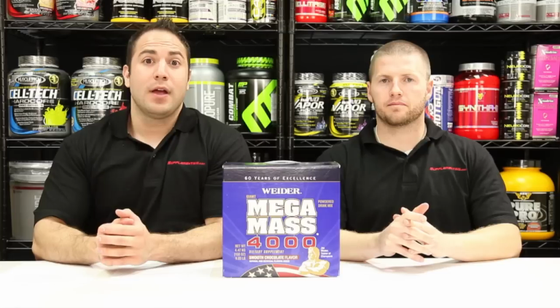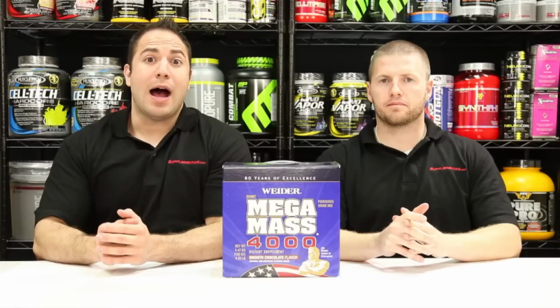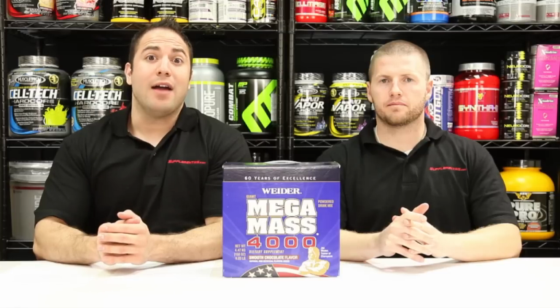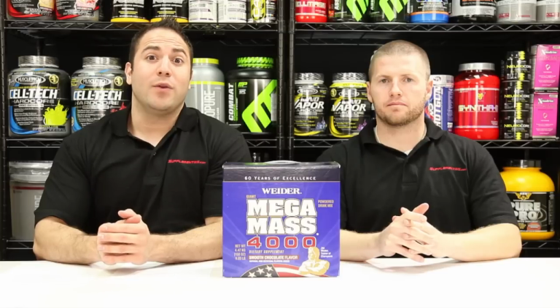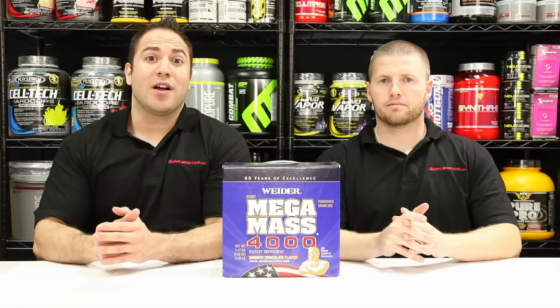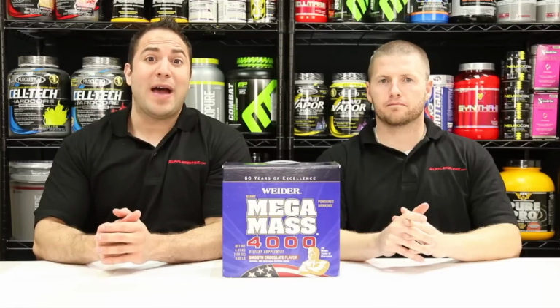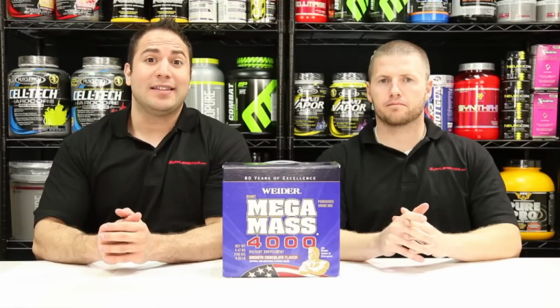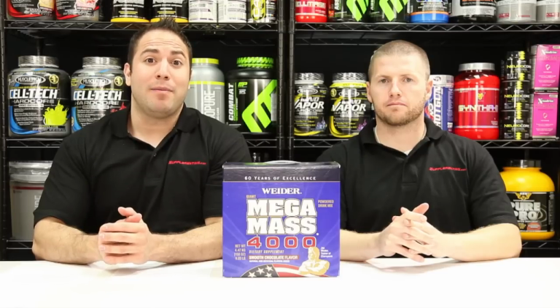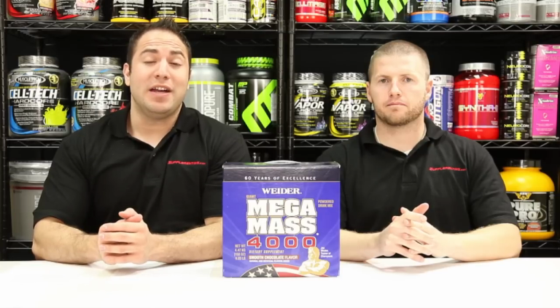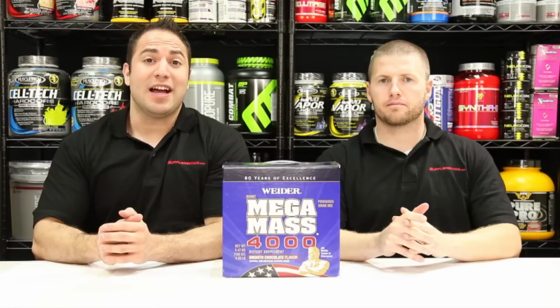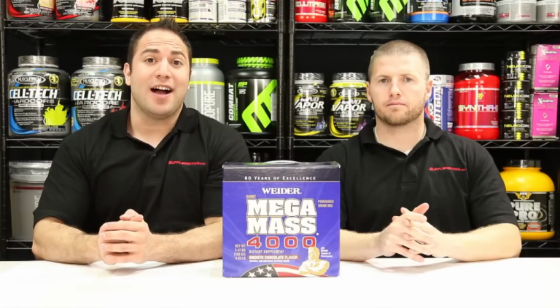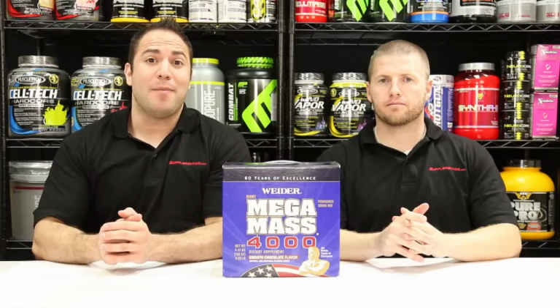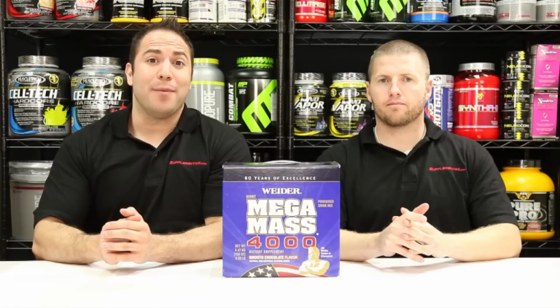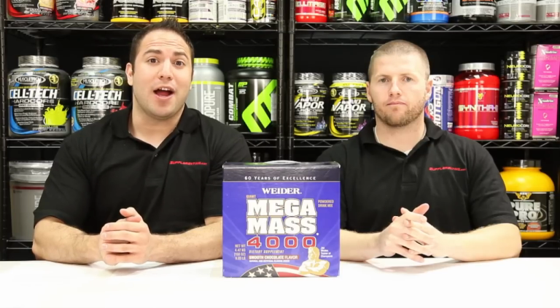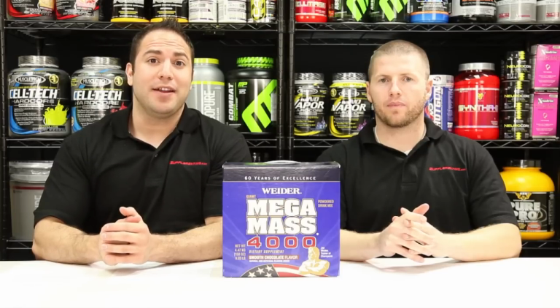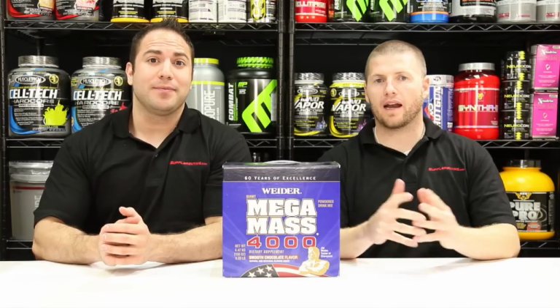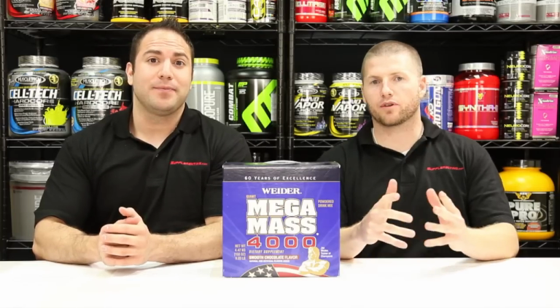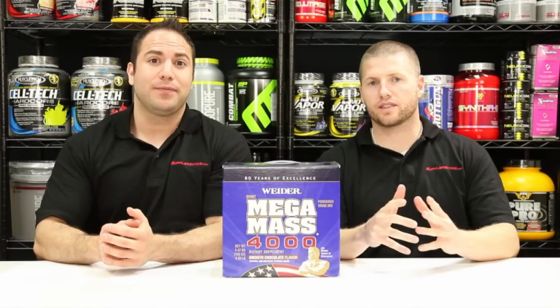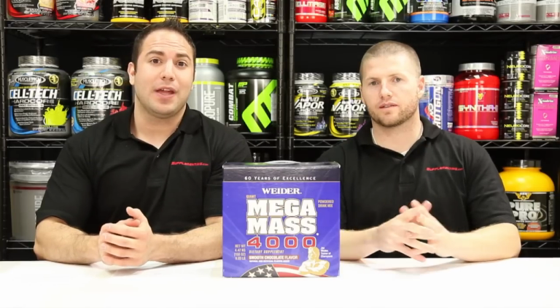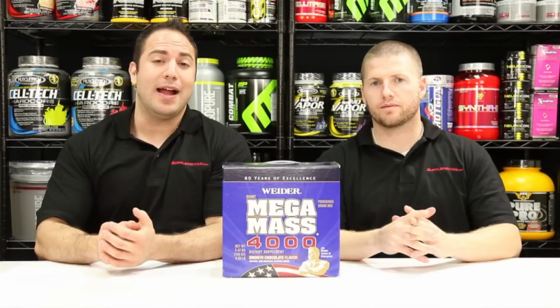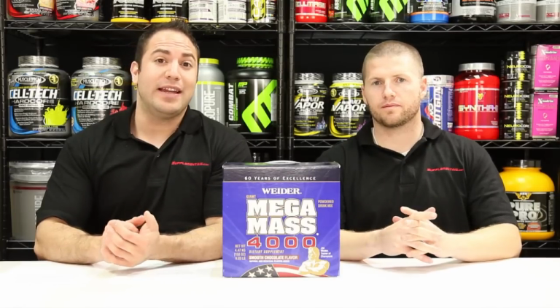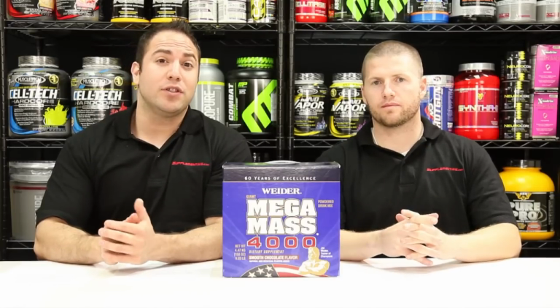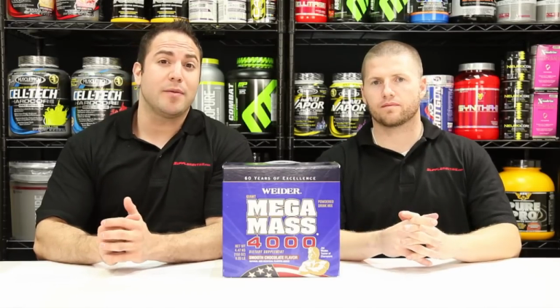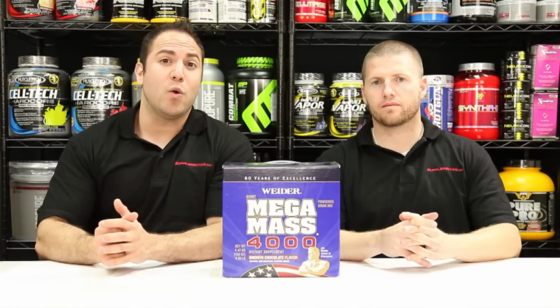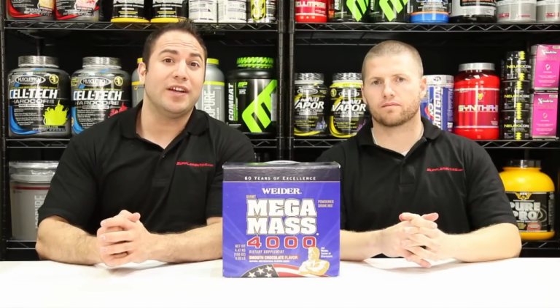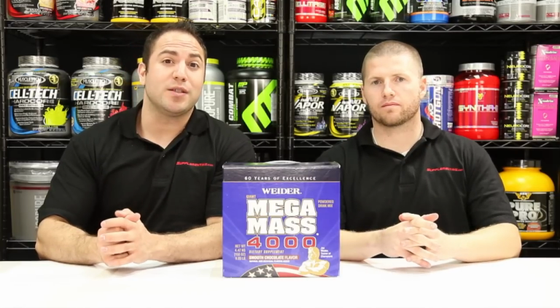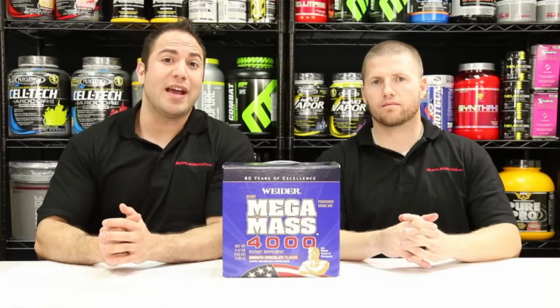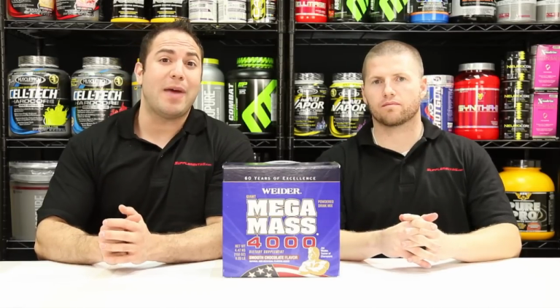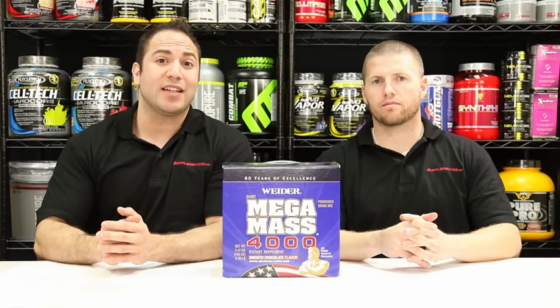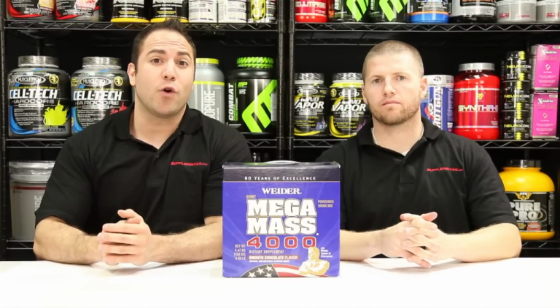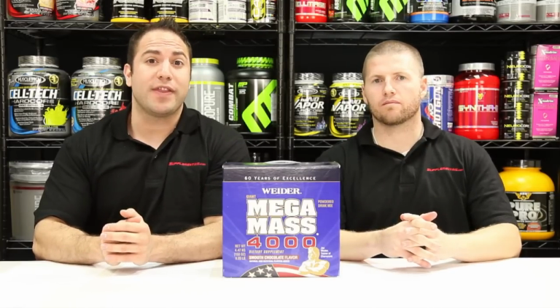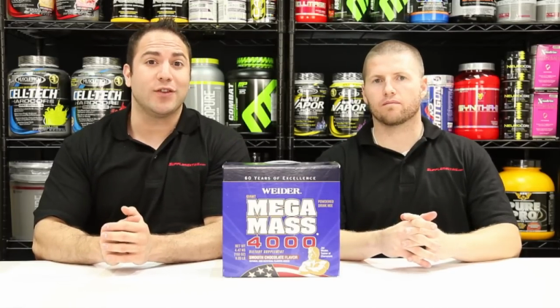Hi everyone, welcome back to Supplementing.com. I'm Brian. And I'm Chris. And today we're talking about Weider's Mega Mass 4000.